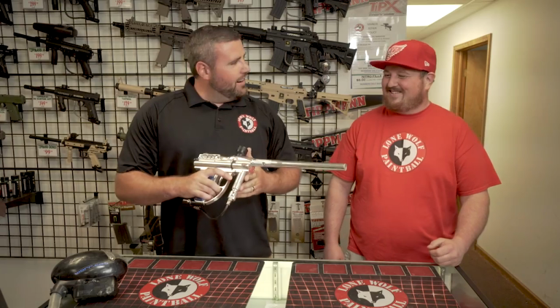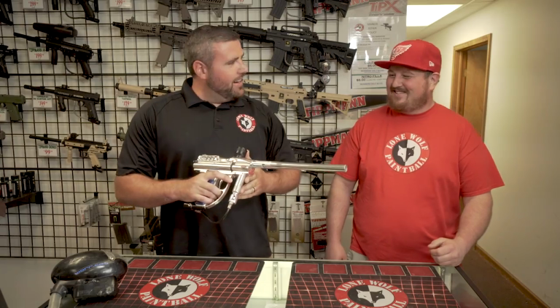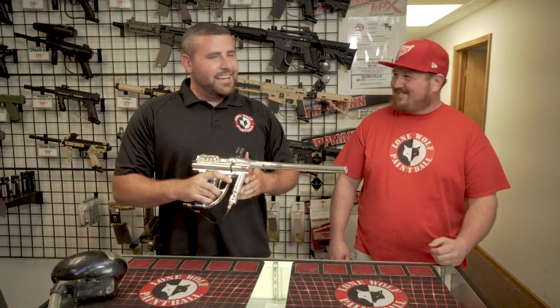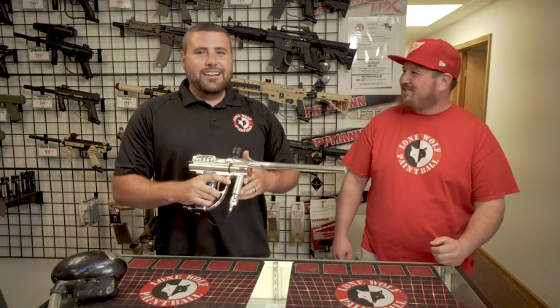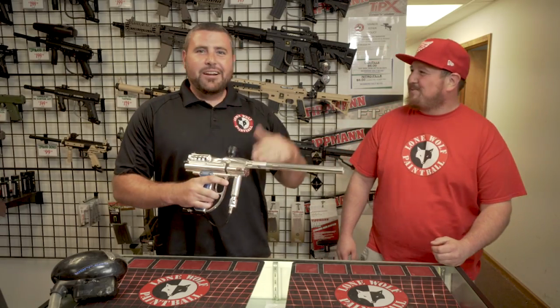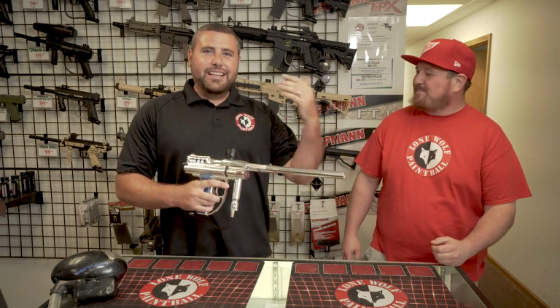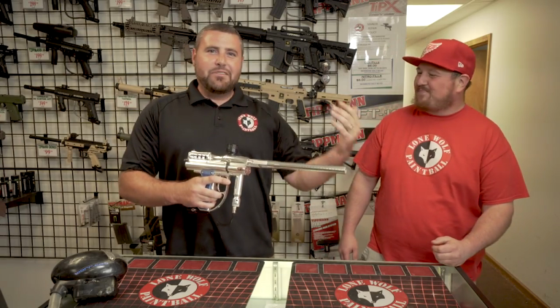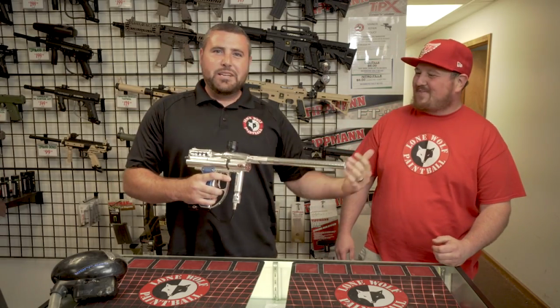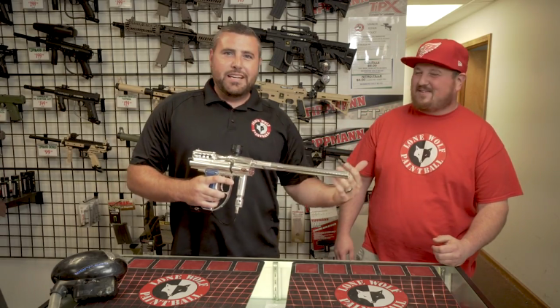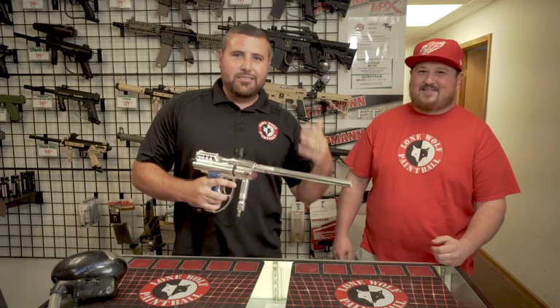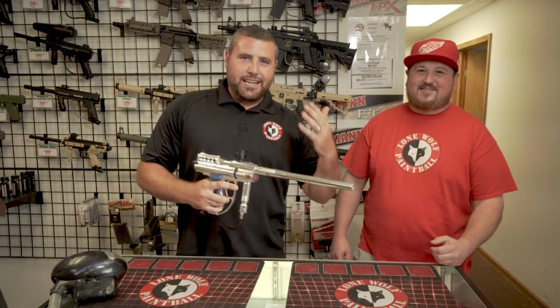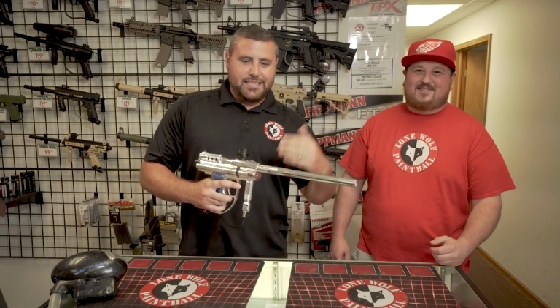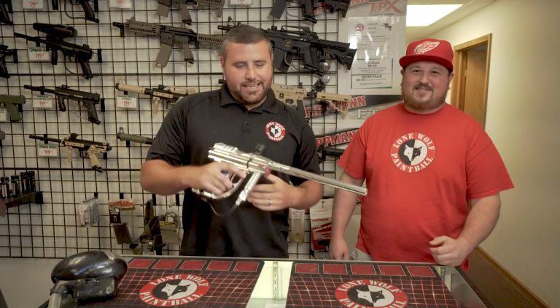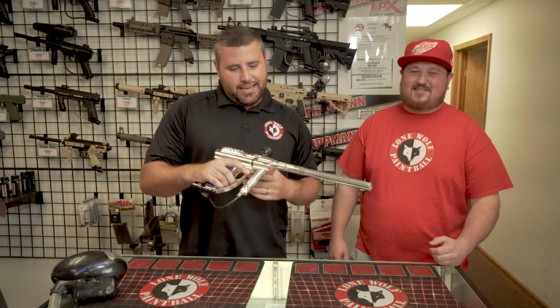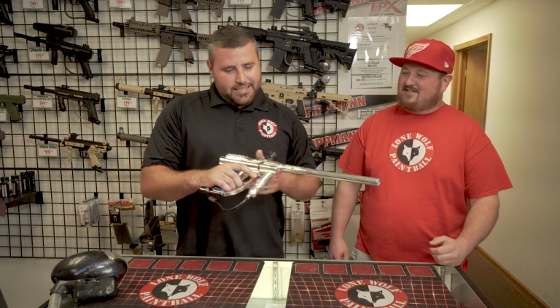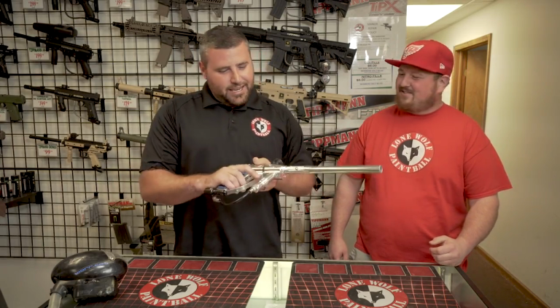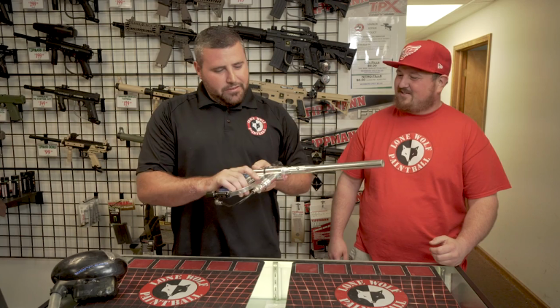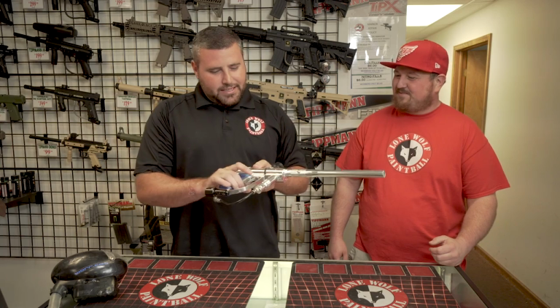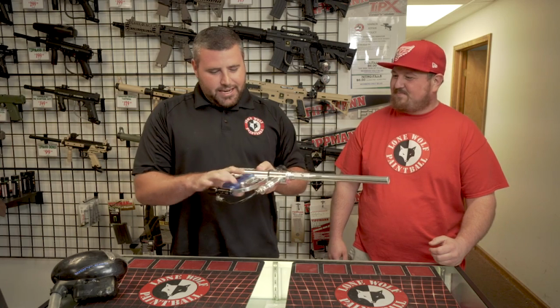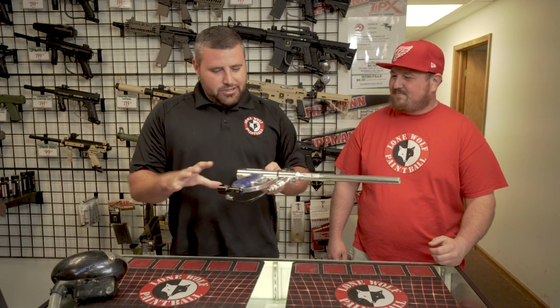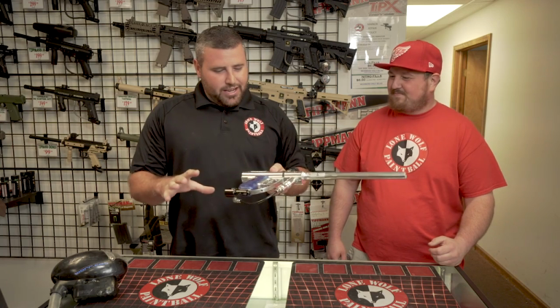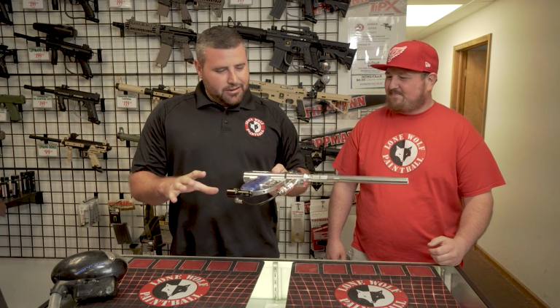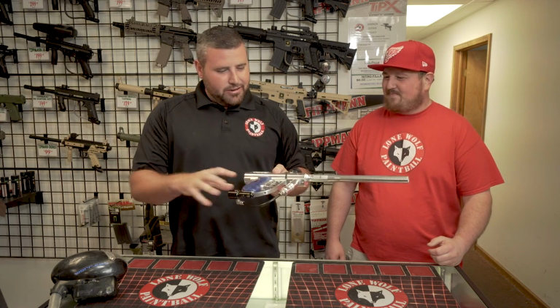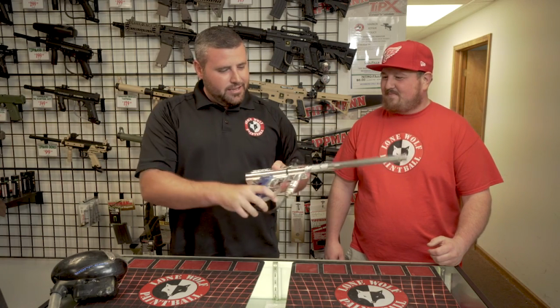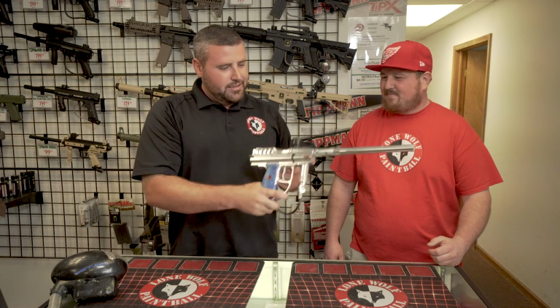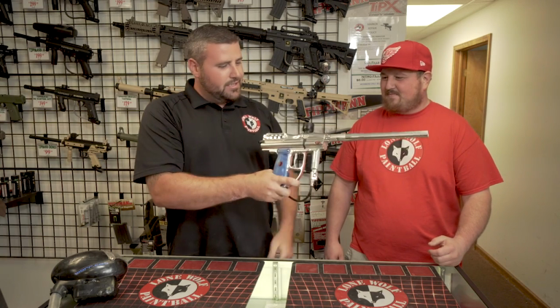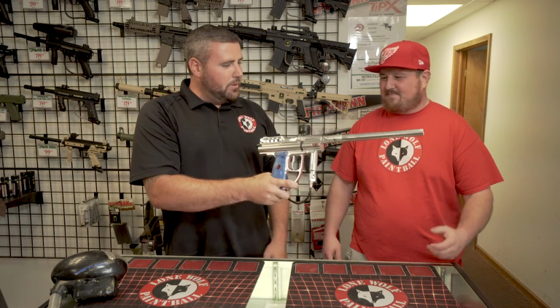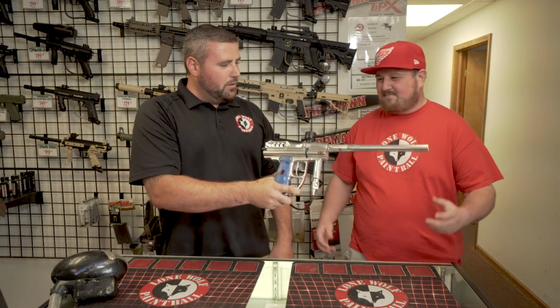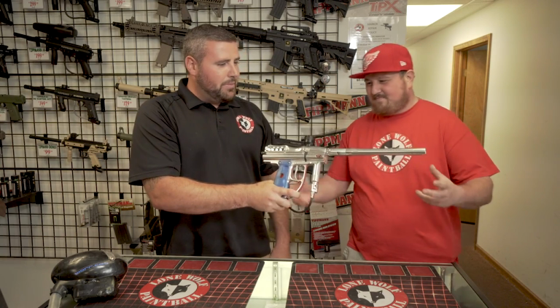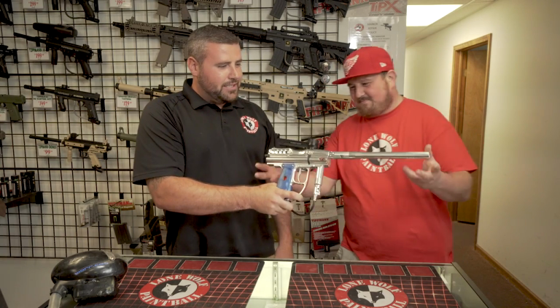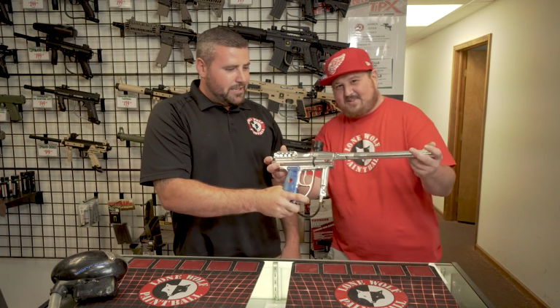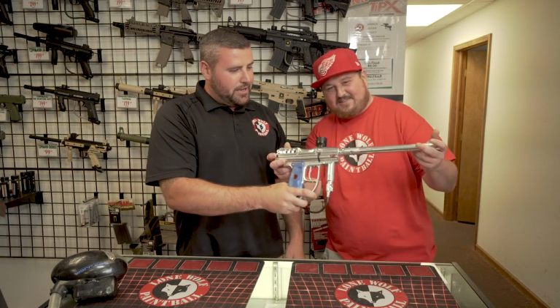Alright, I've got Leon from Team Sandals like I just said, and today we've got this Angel IR-3. Tell me a little bit about this thing, man.